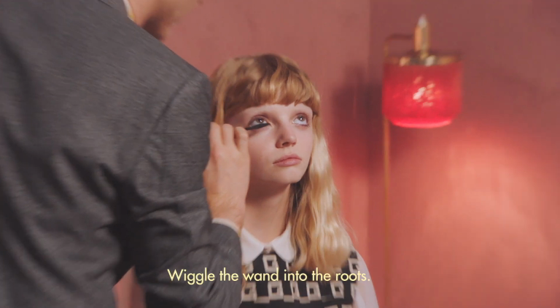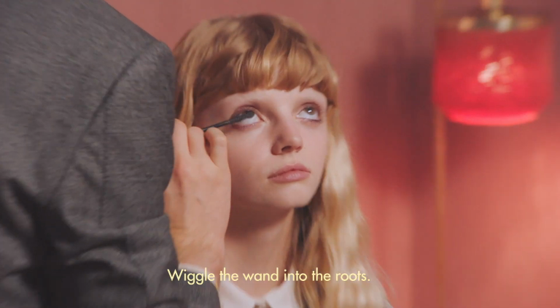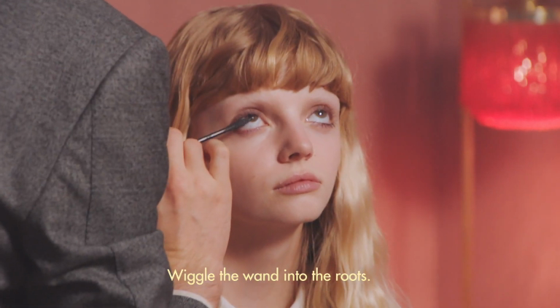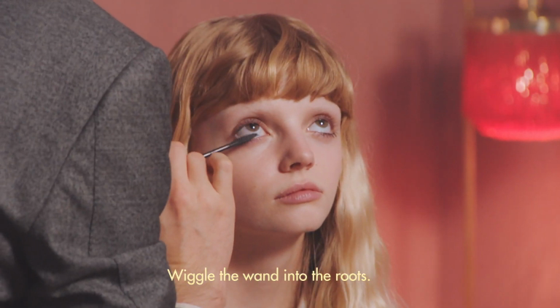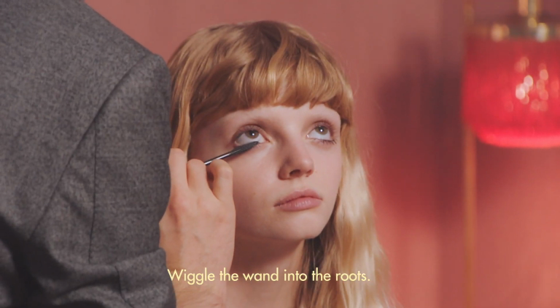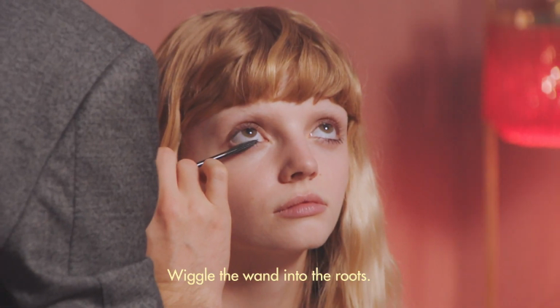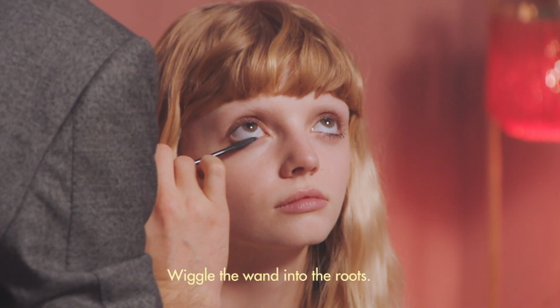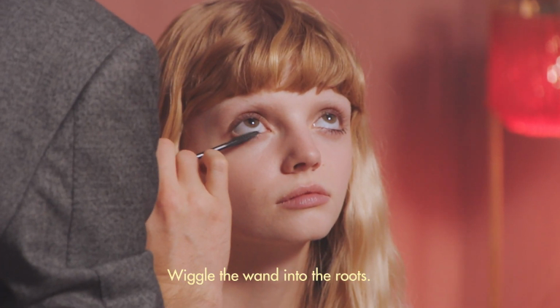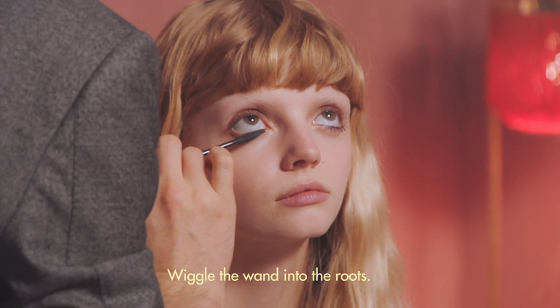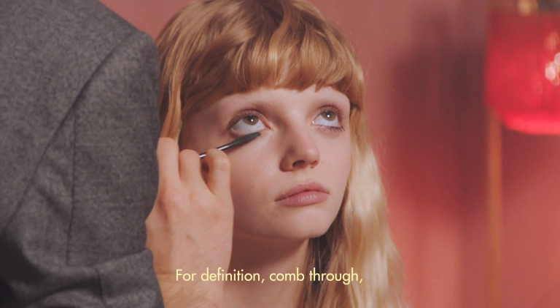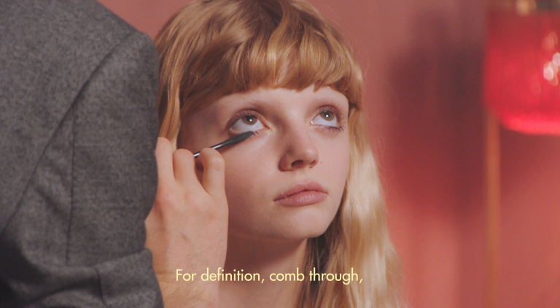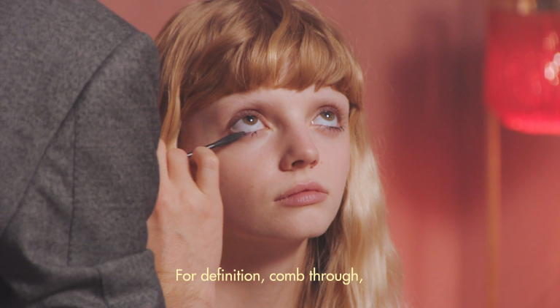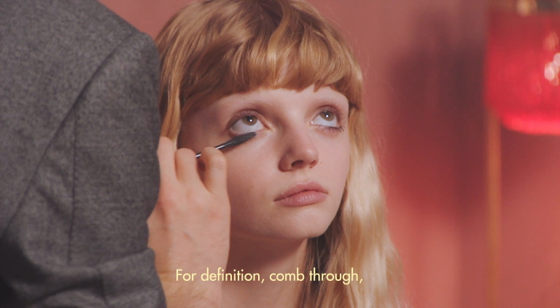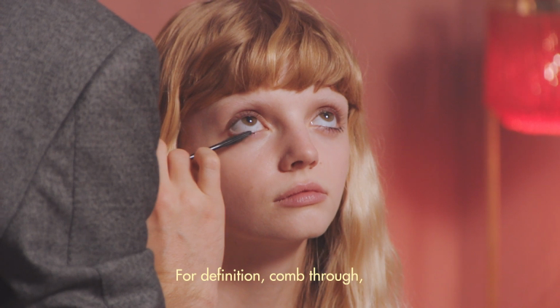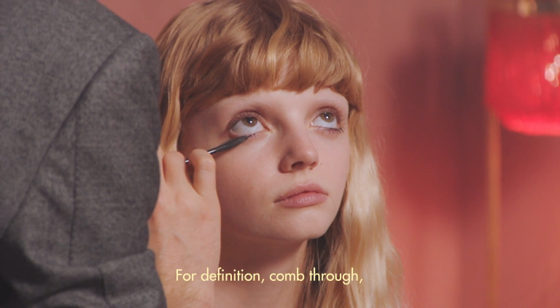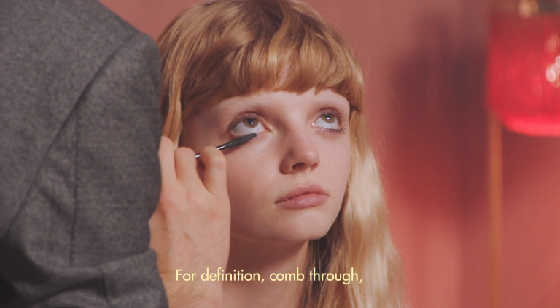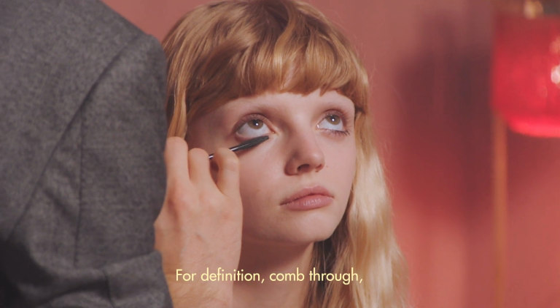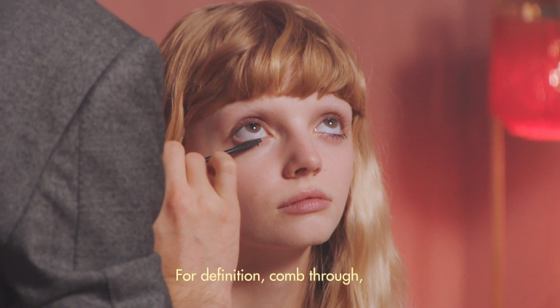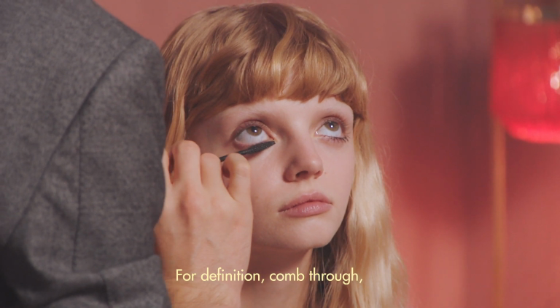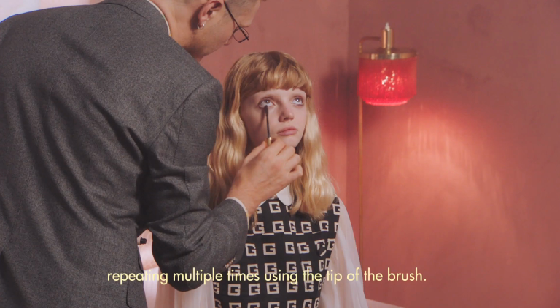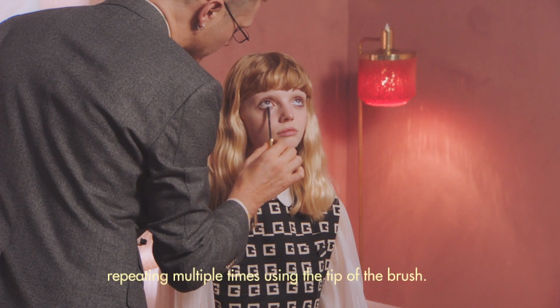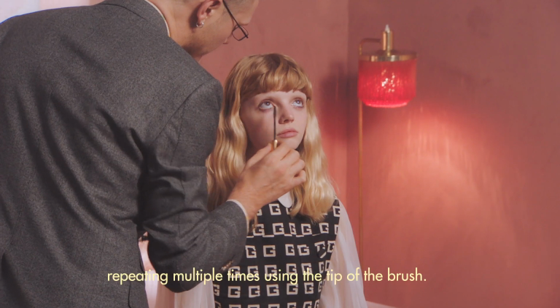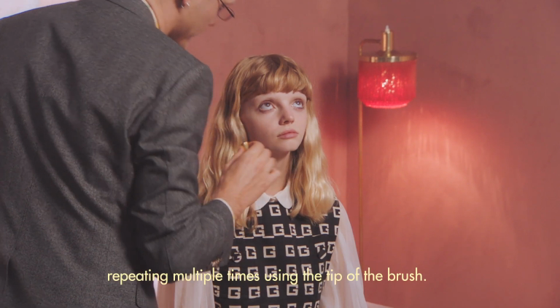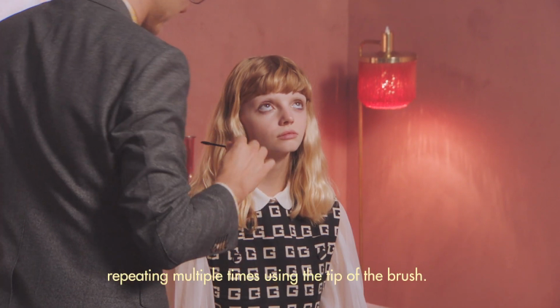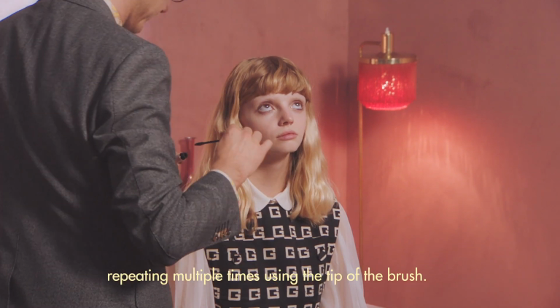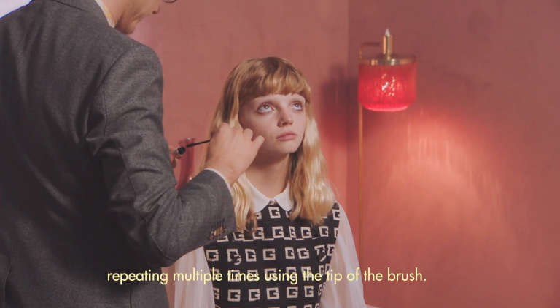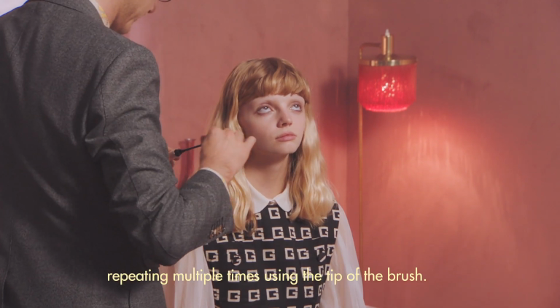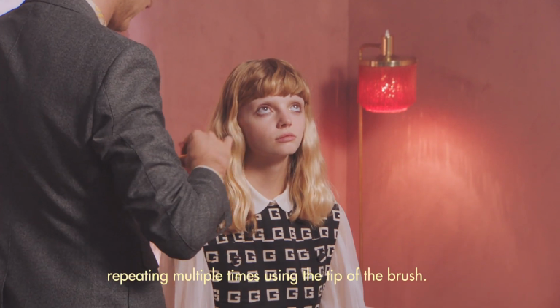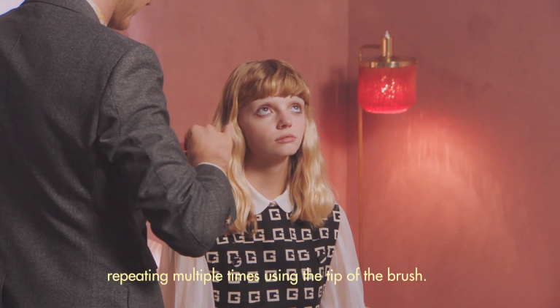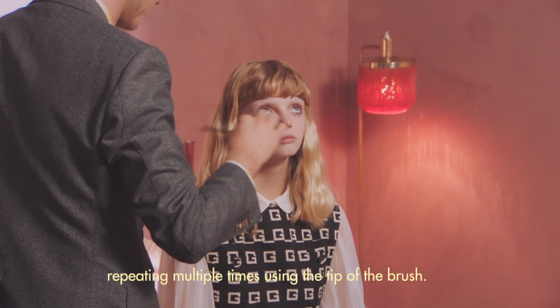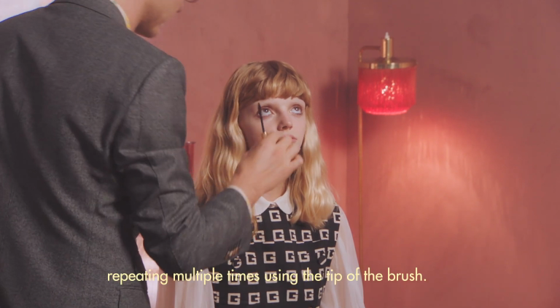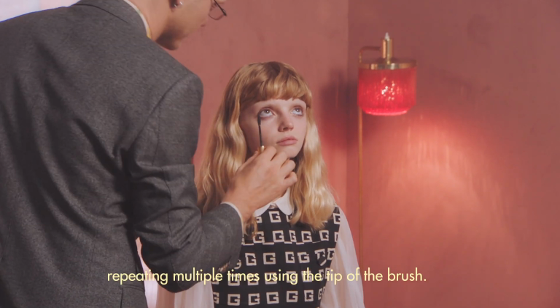Wiggle the wand into the roots. For definition, comb through, repeating multiple times using the tip of the brush.